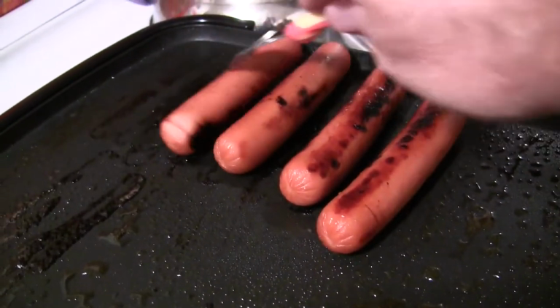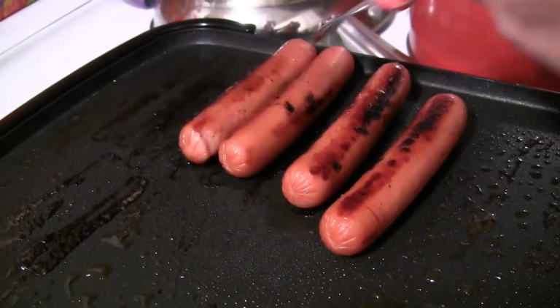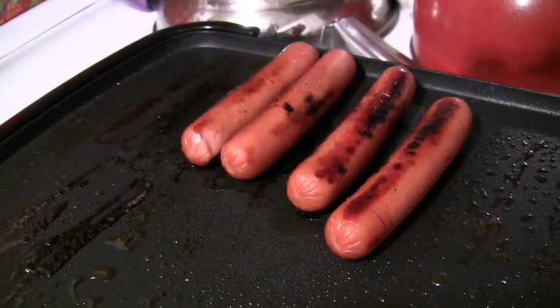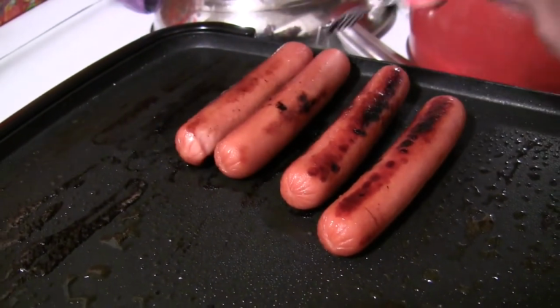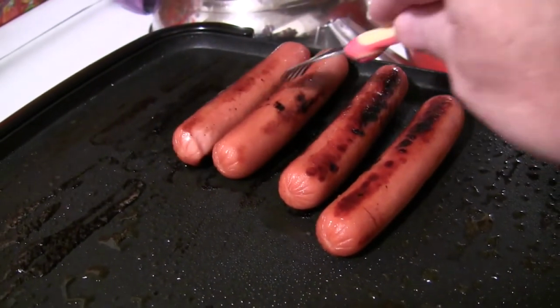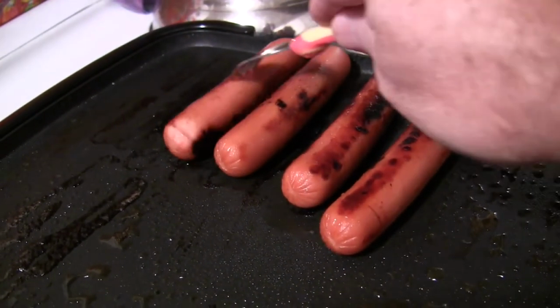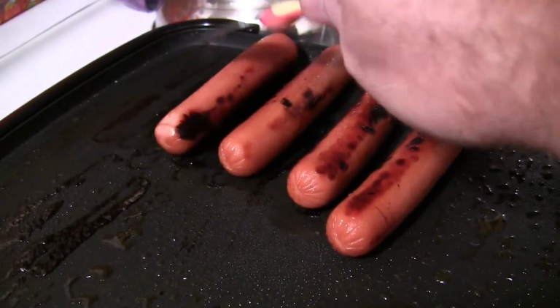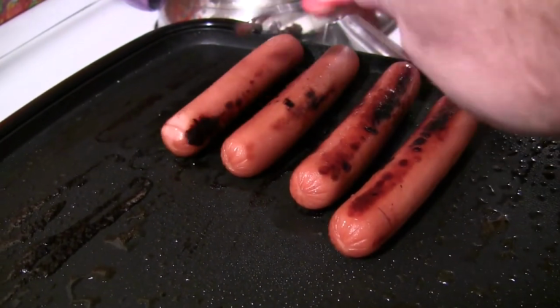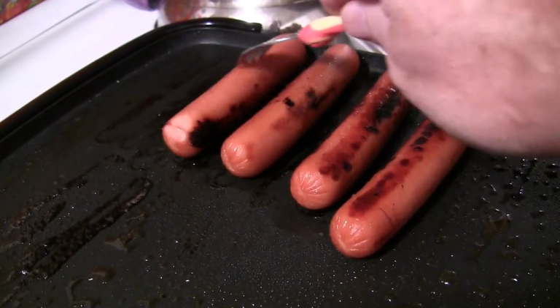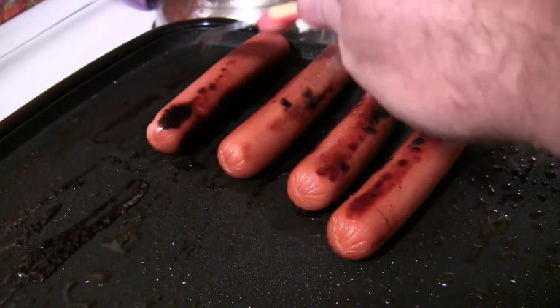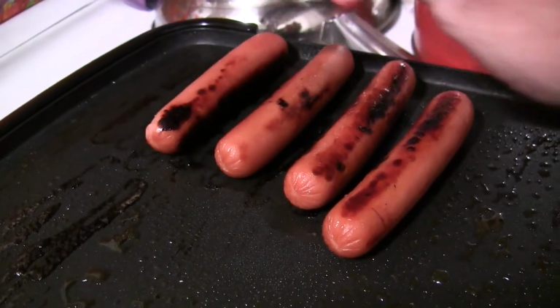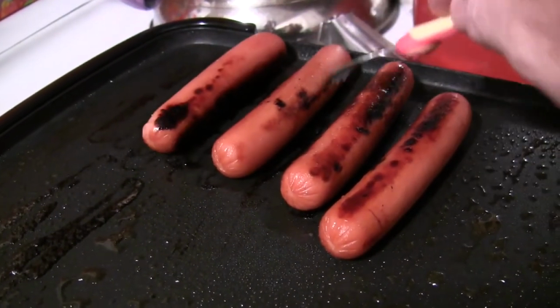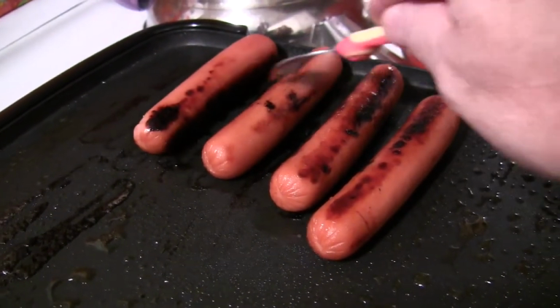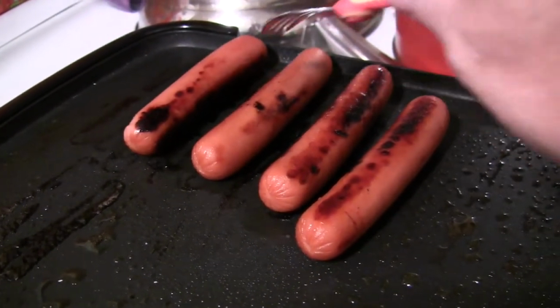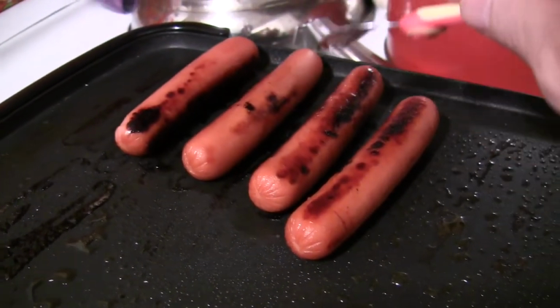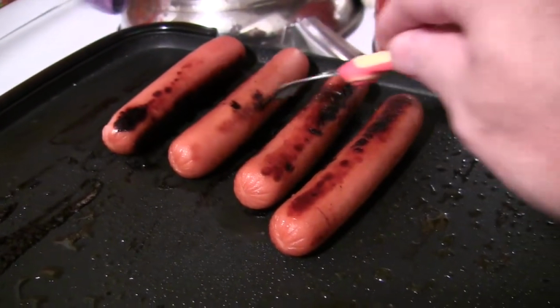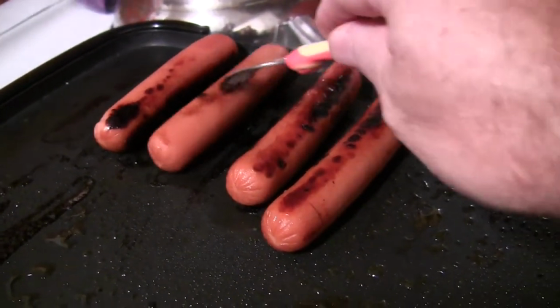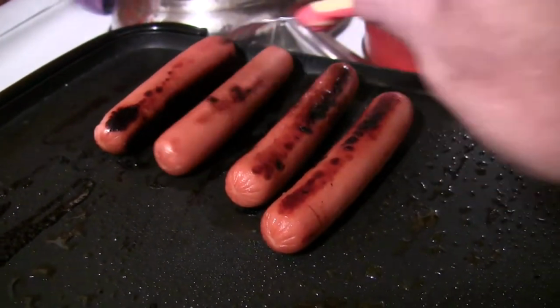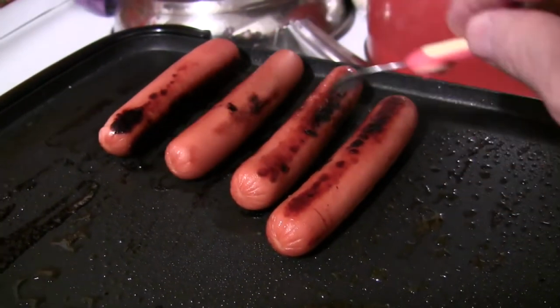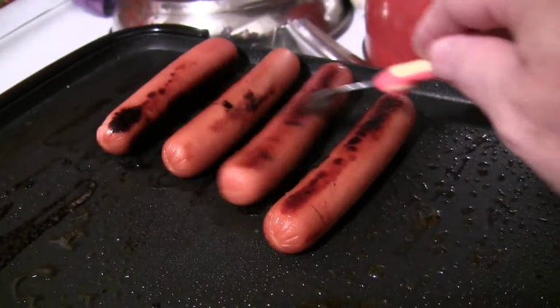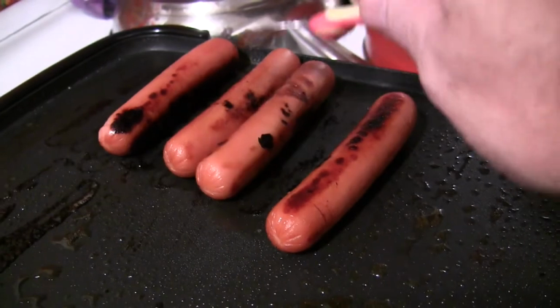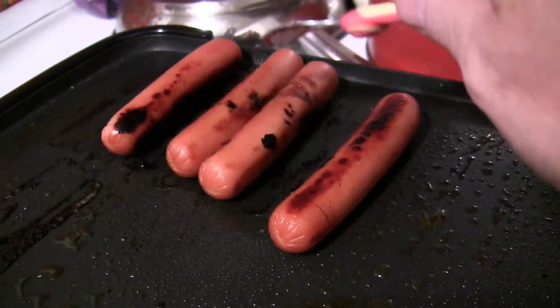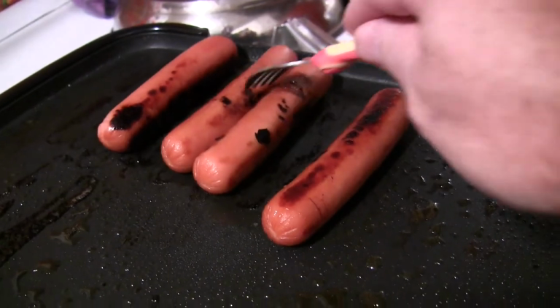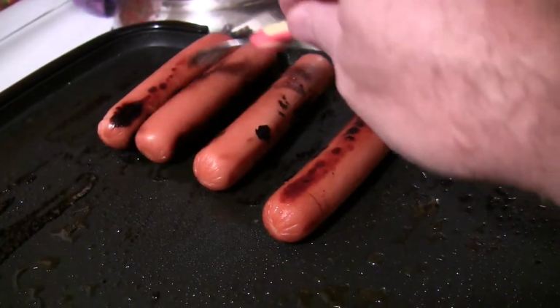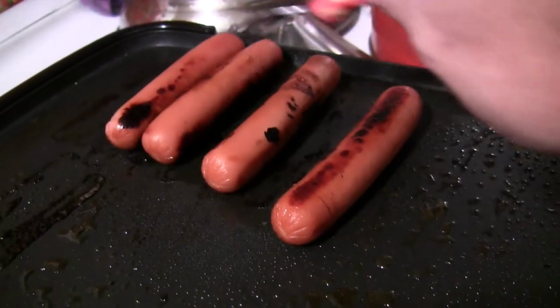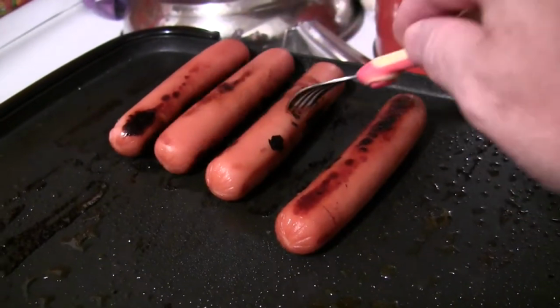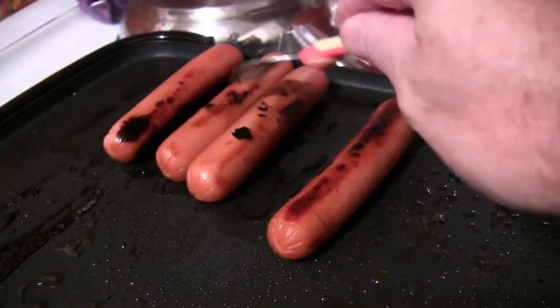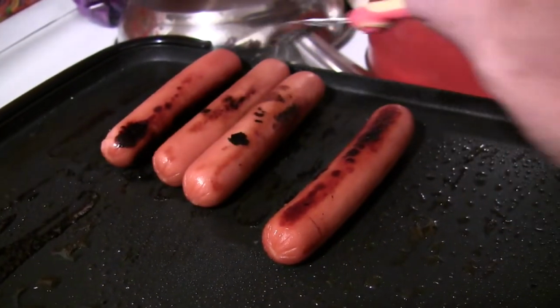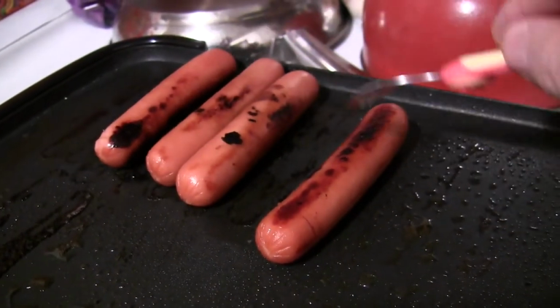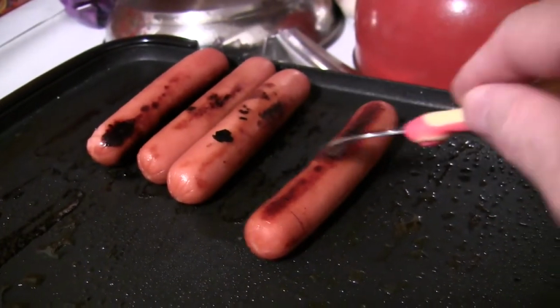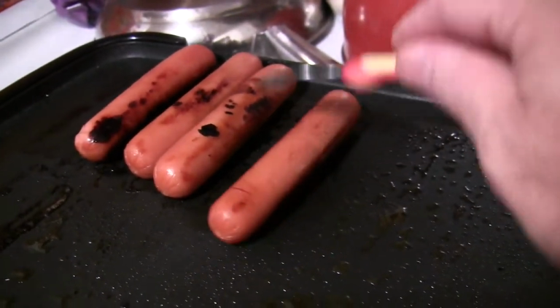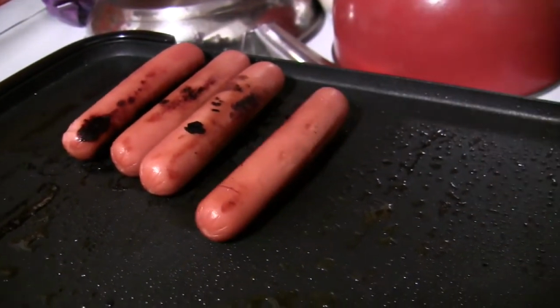I like mine just a little bit burned. It brings out — it enhances the flavor. I love them burned. You like your hot dogs burned?